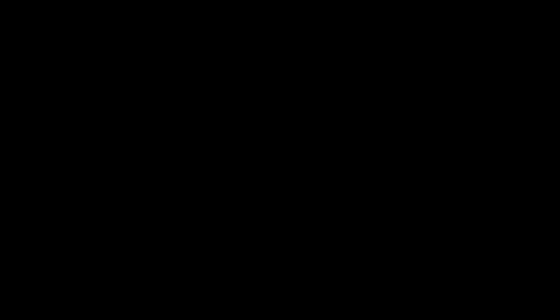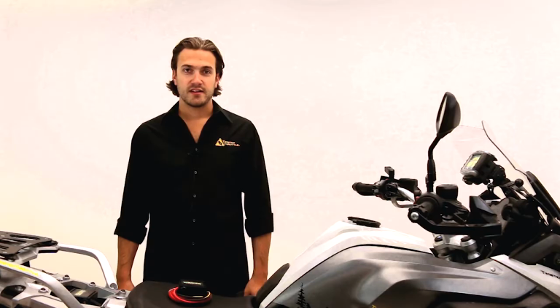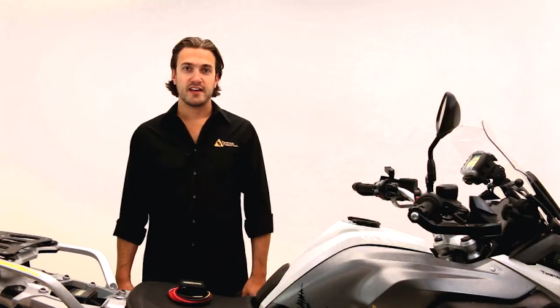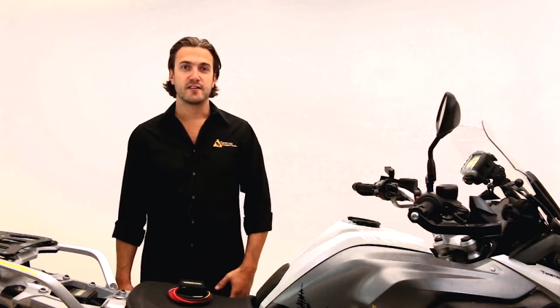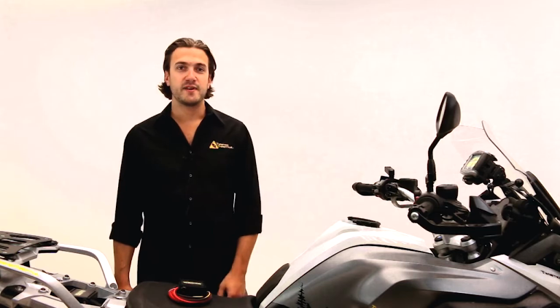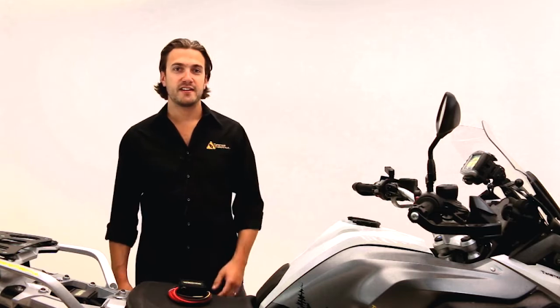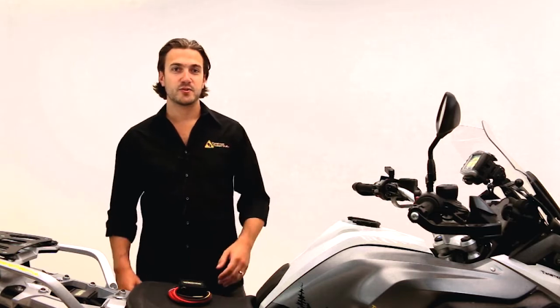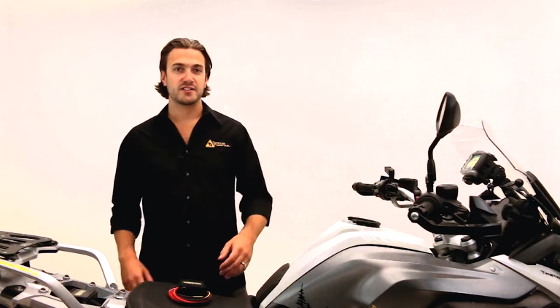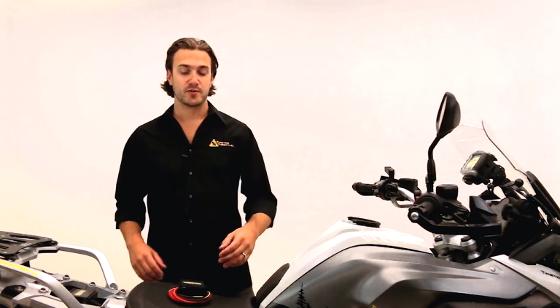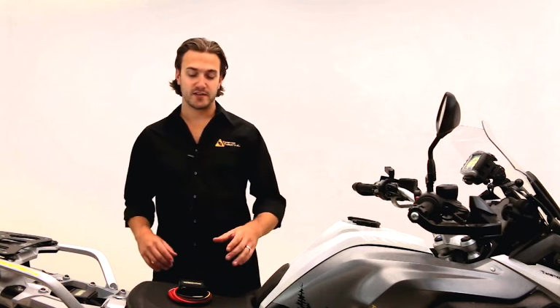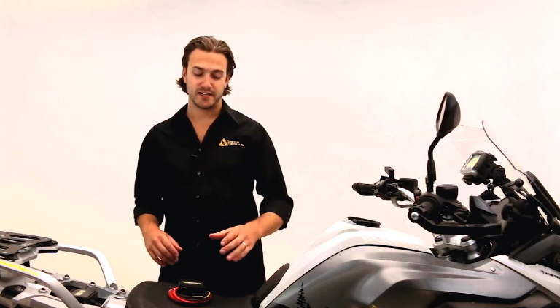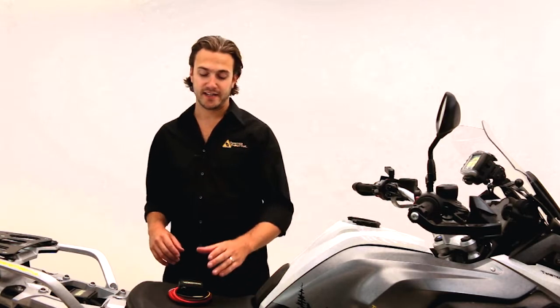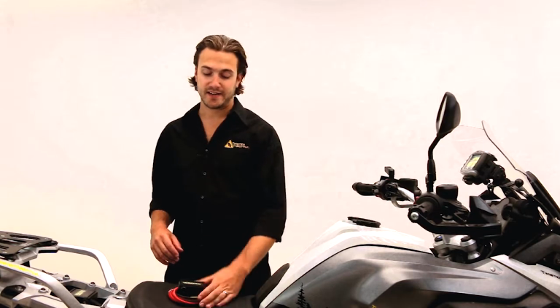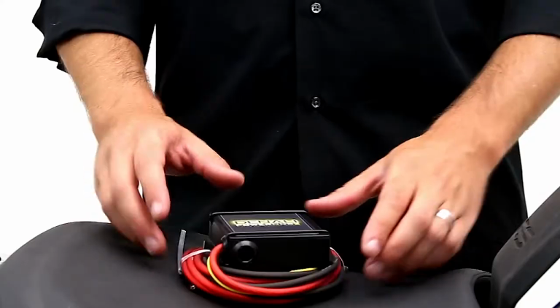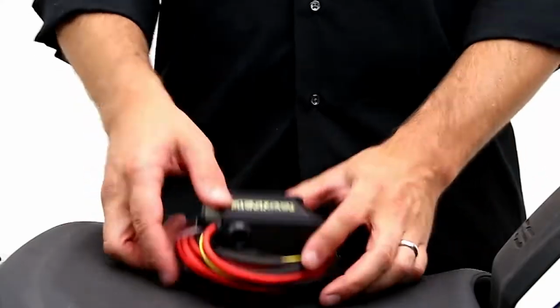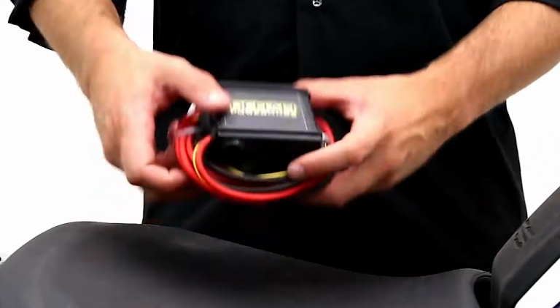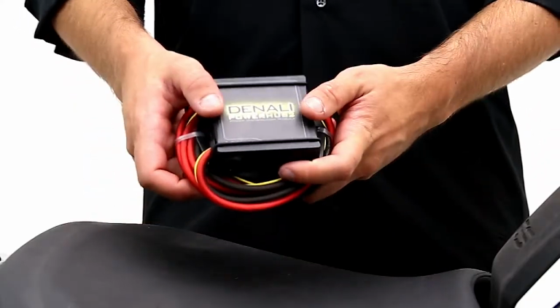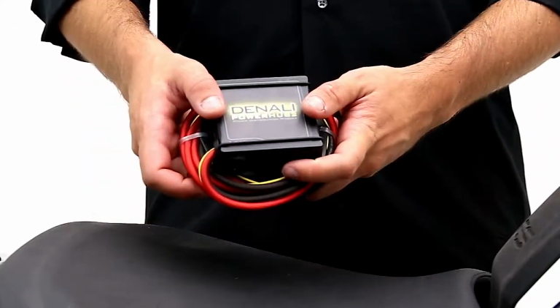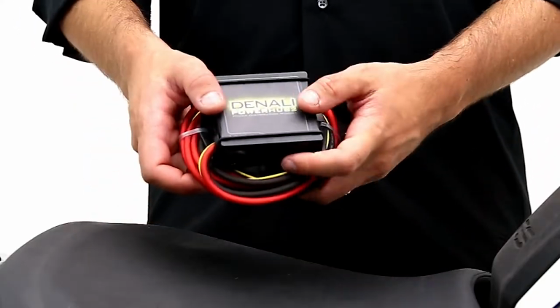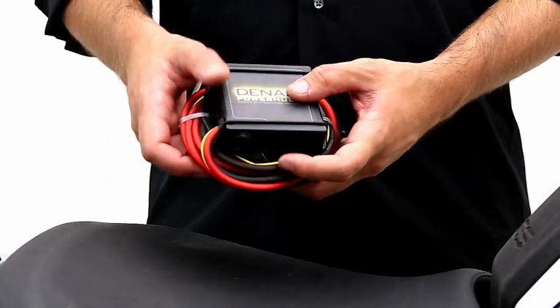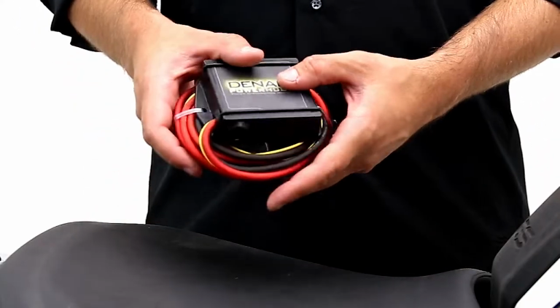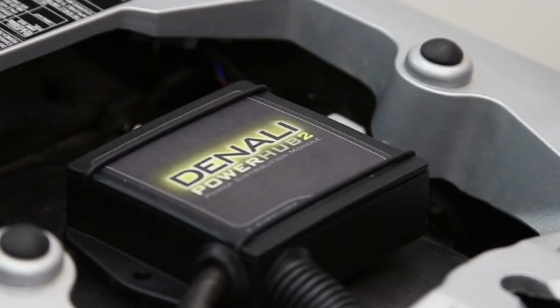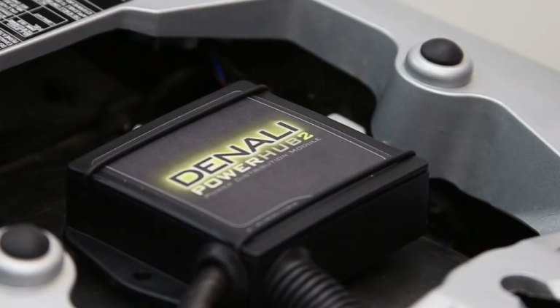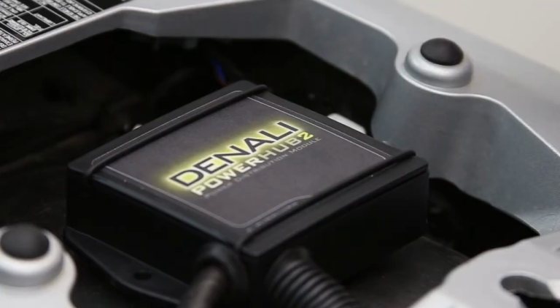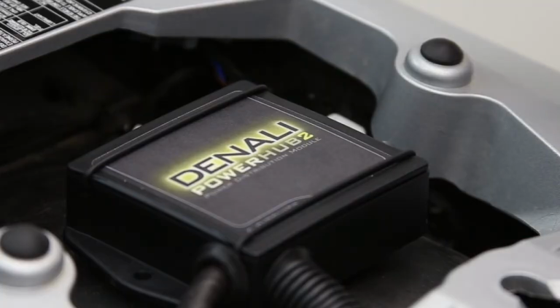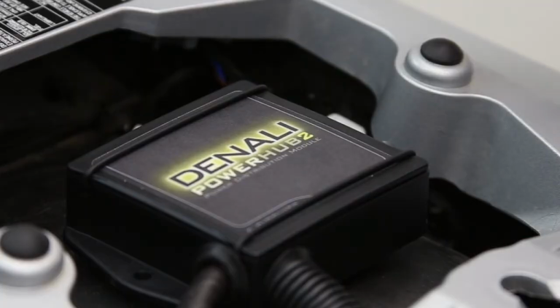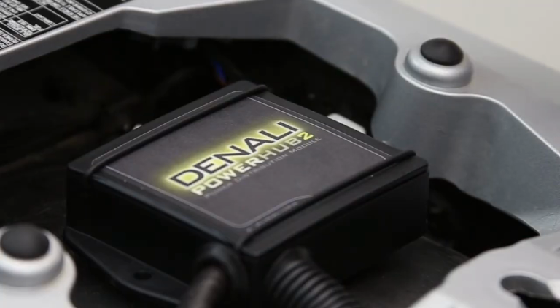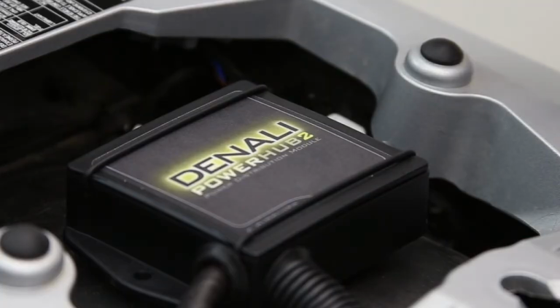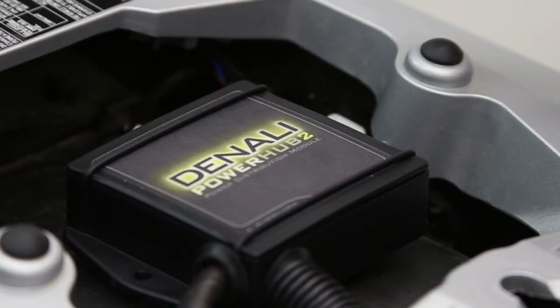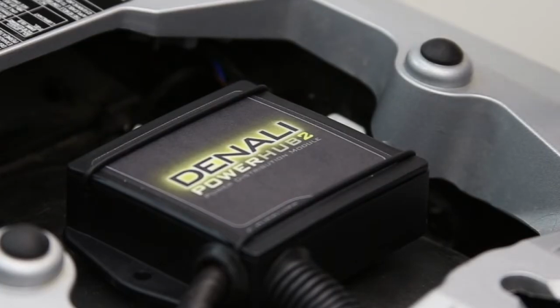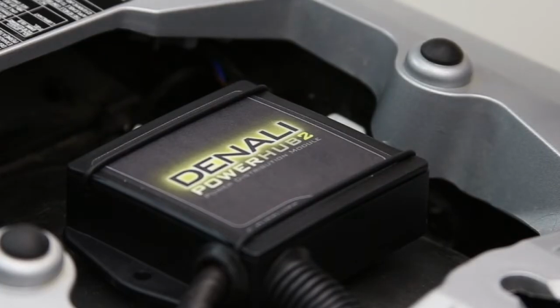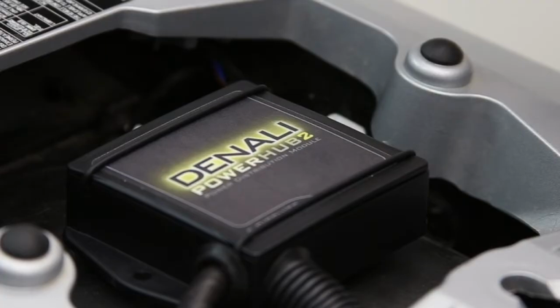Hey there, I'm Nate at Twisted Throttle, and I'm going to show you guys our all-new Powerhub 2 by Denali.